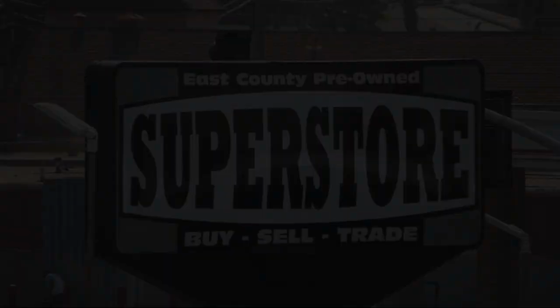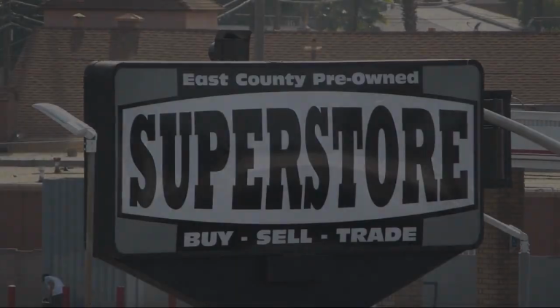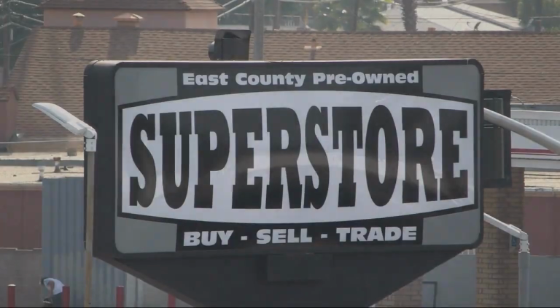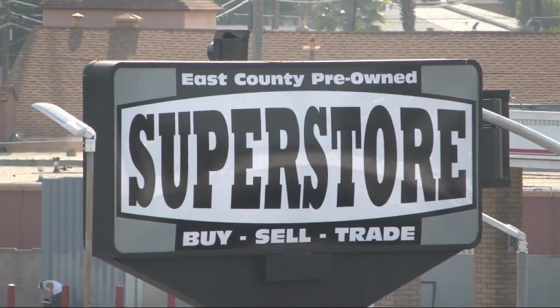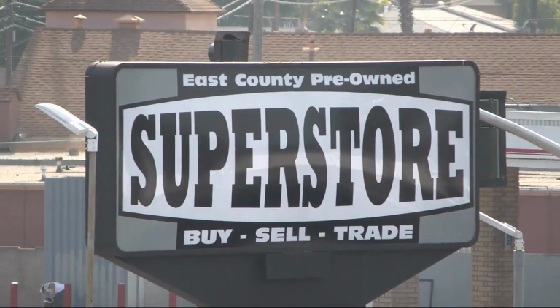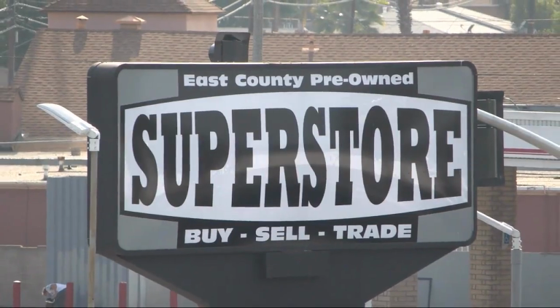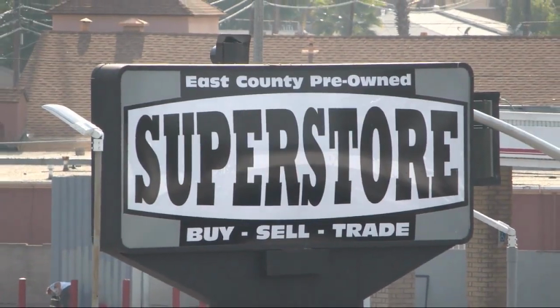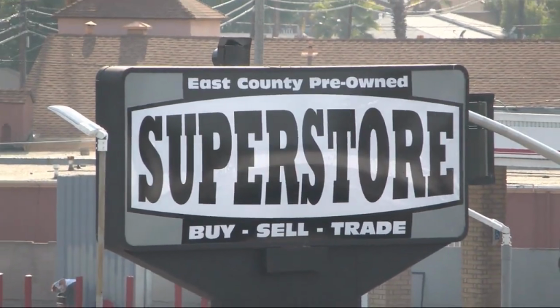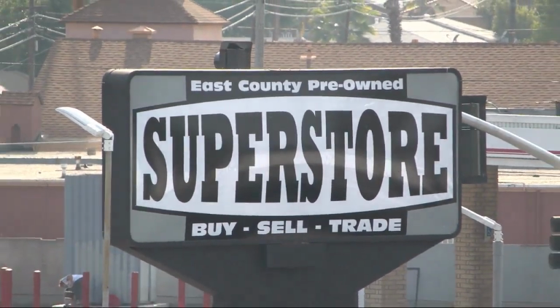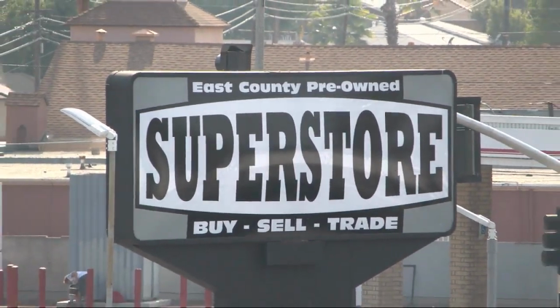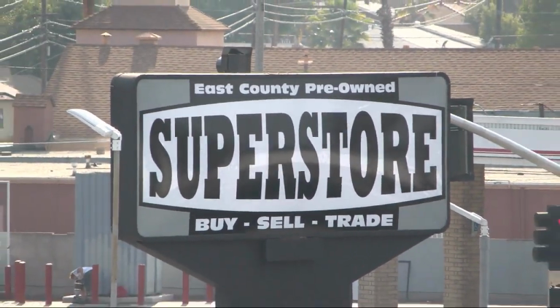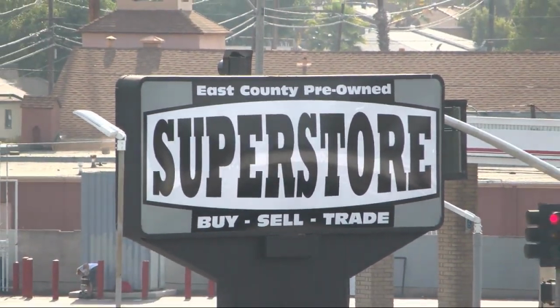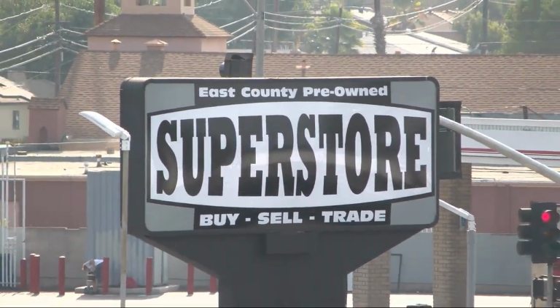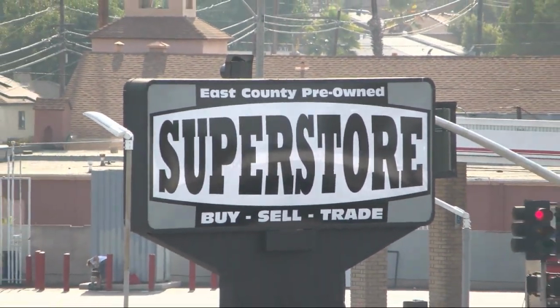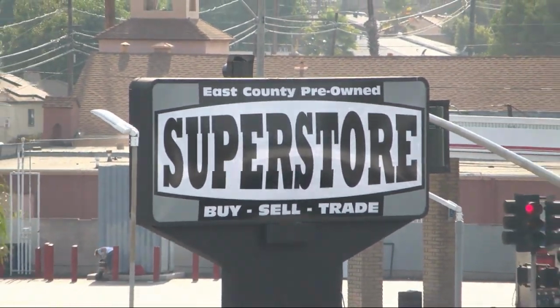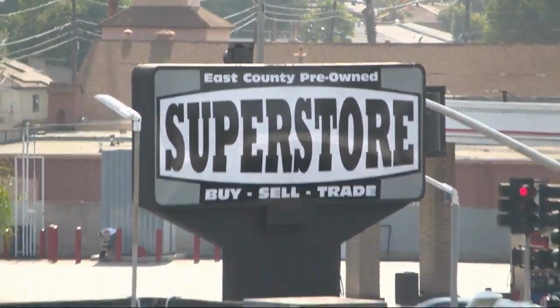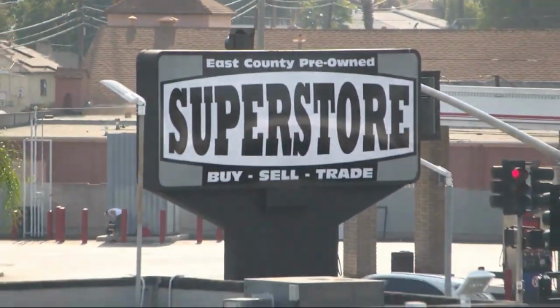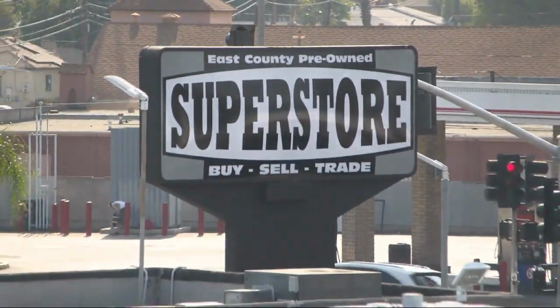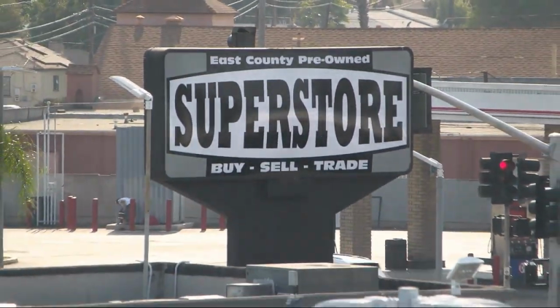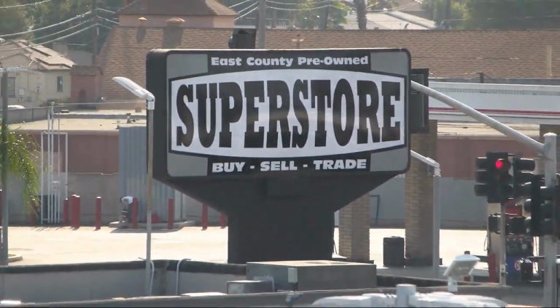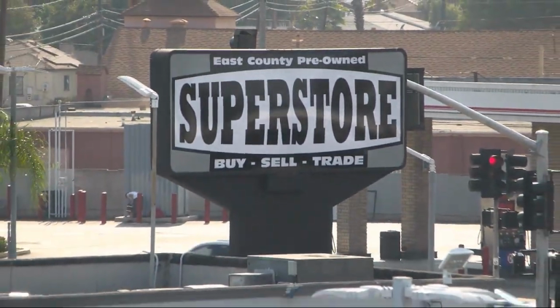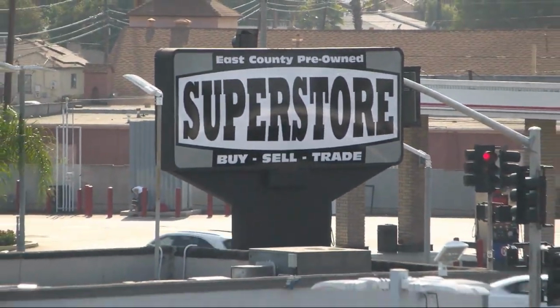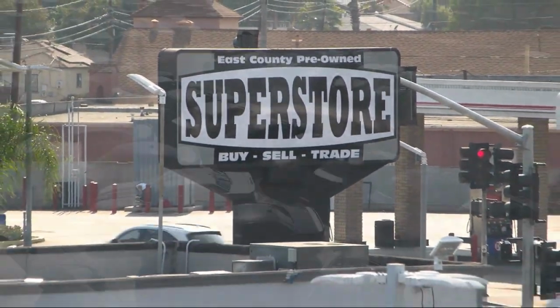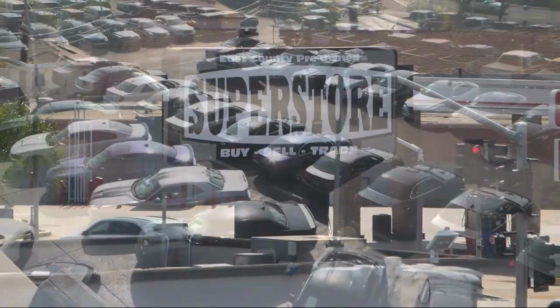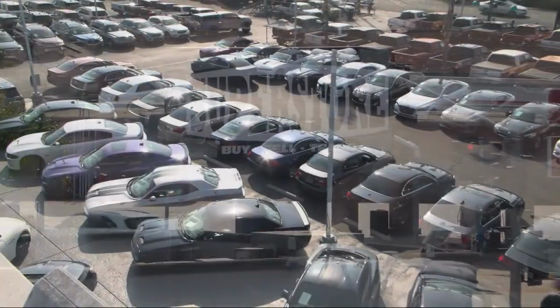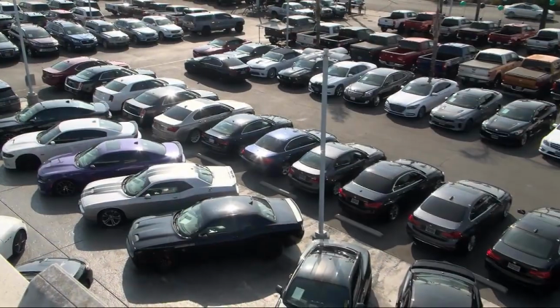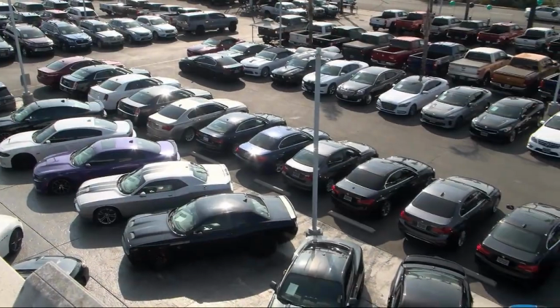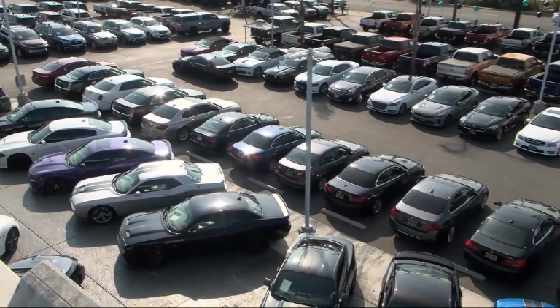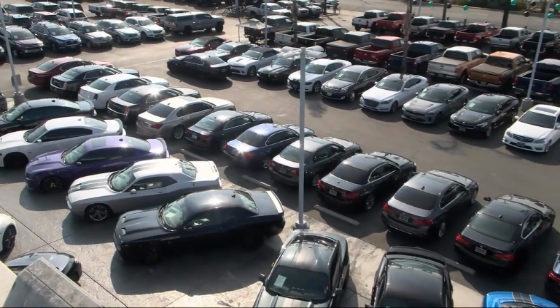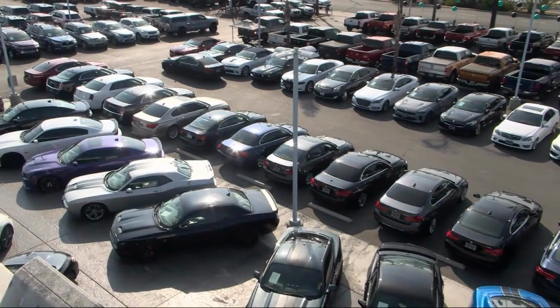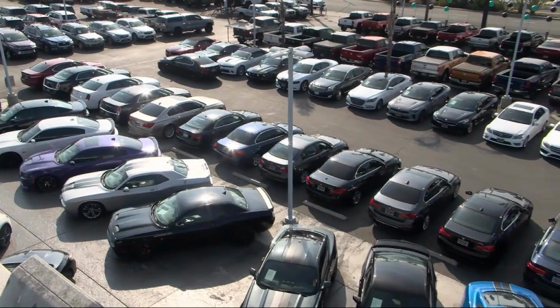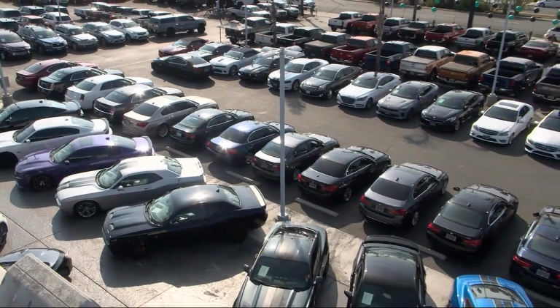Welcome to East County Pre-Owned Superstore, your premier destination for purchasing pre-owned.